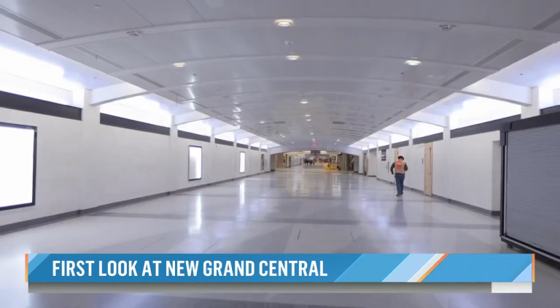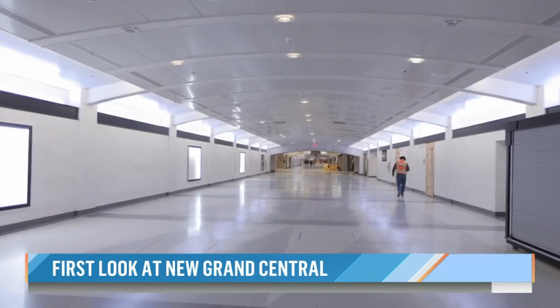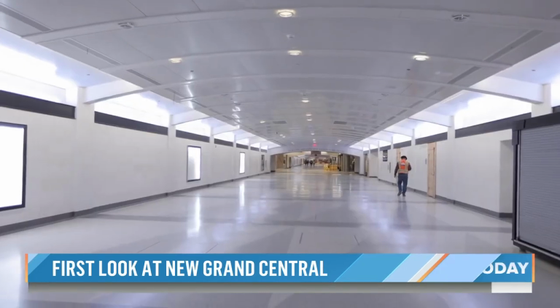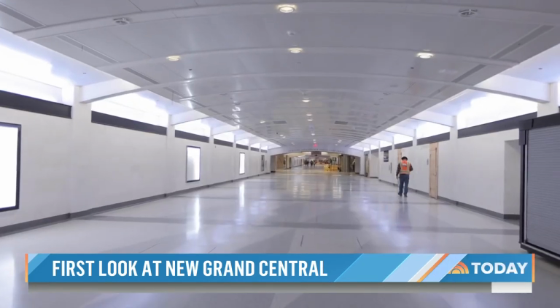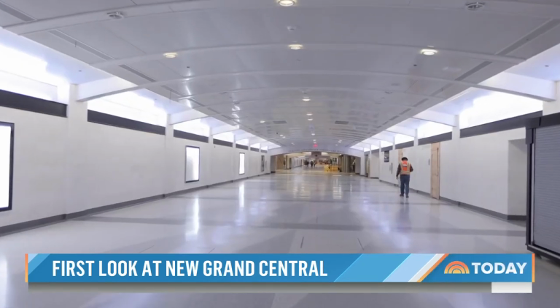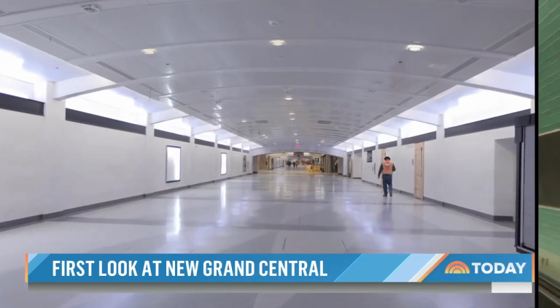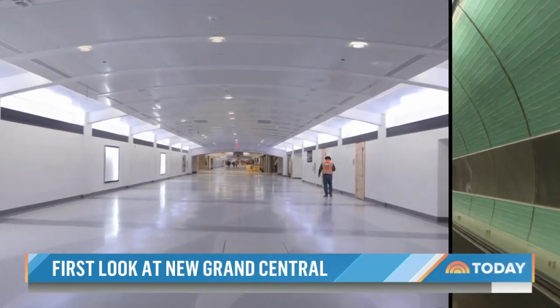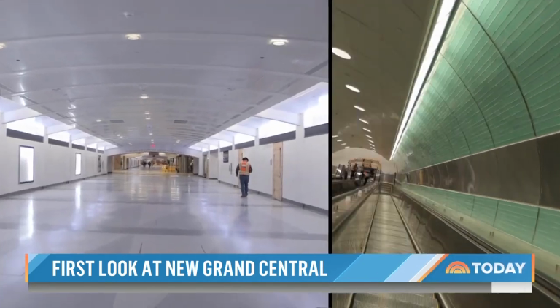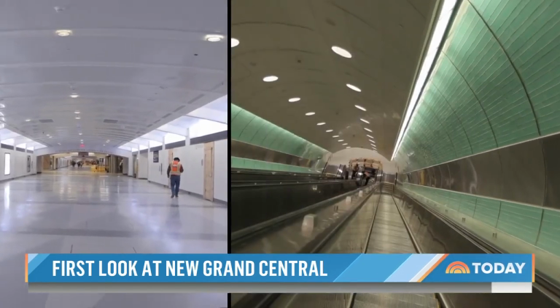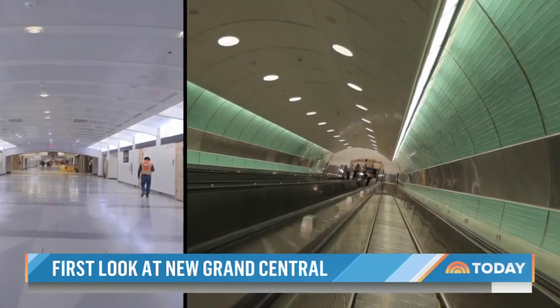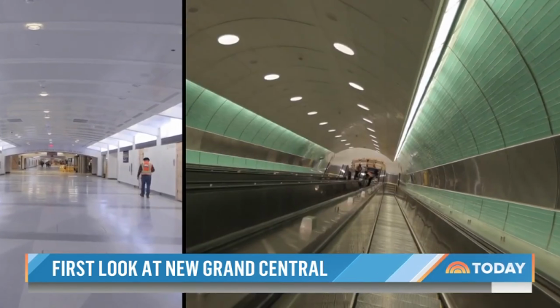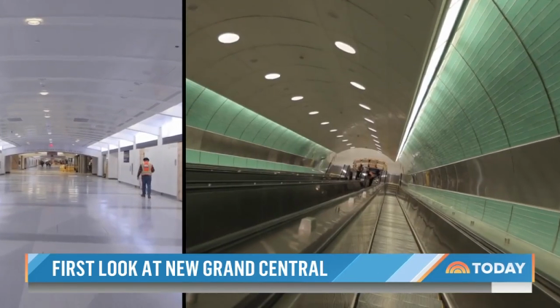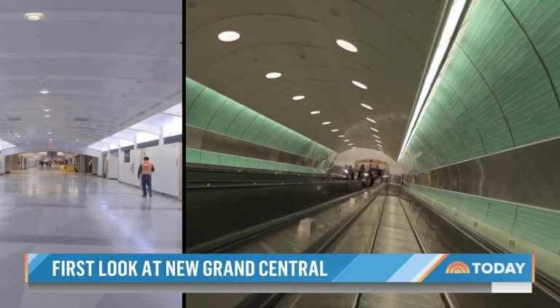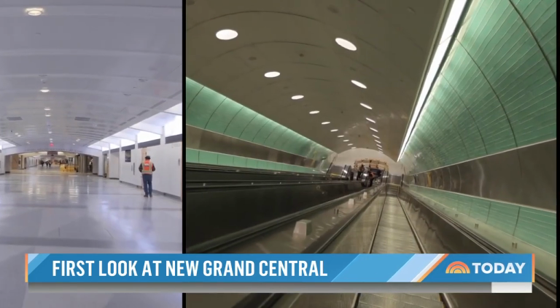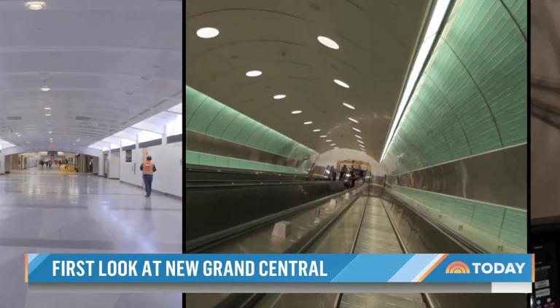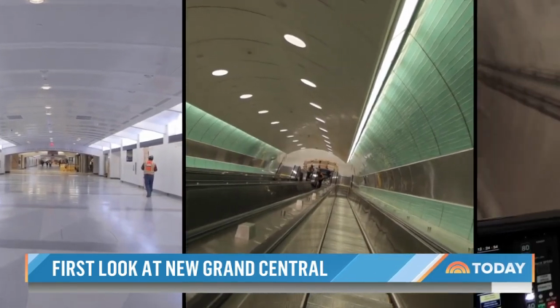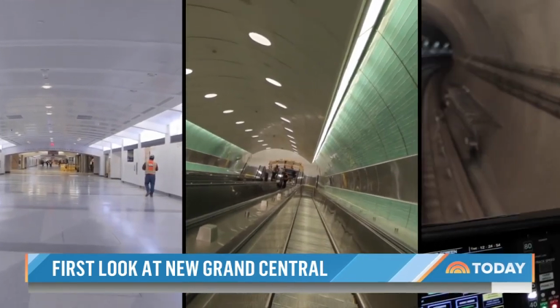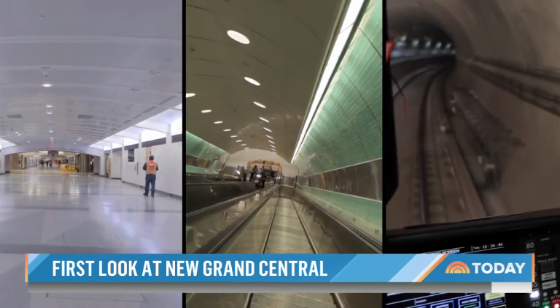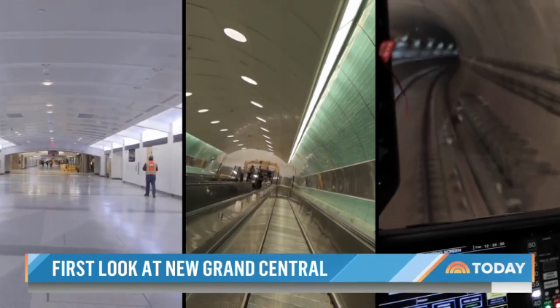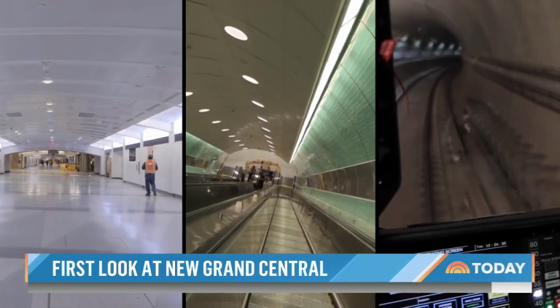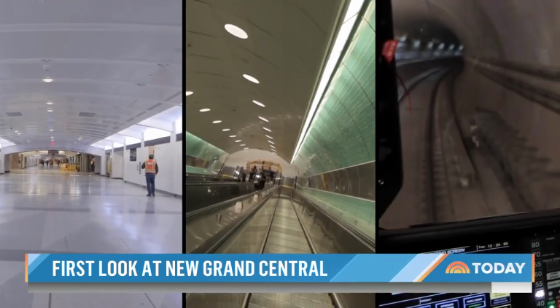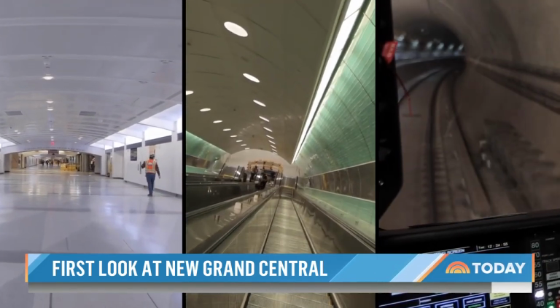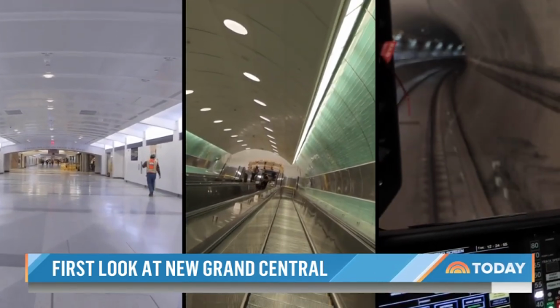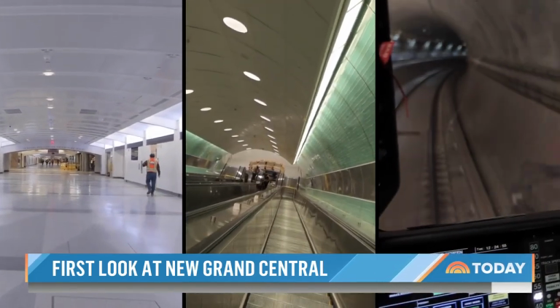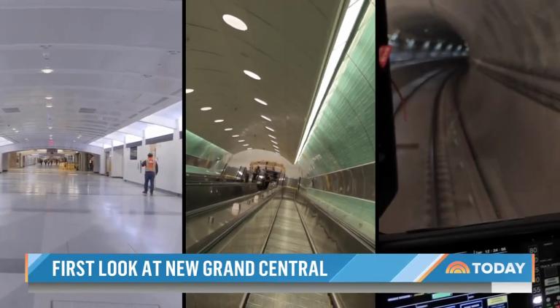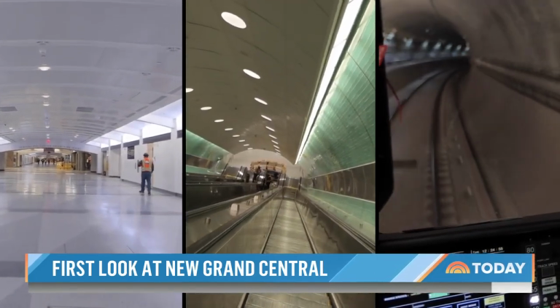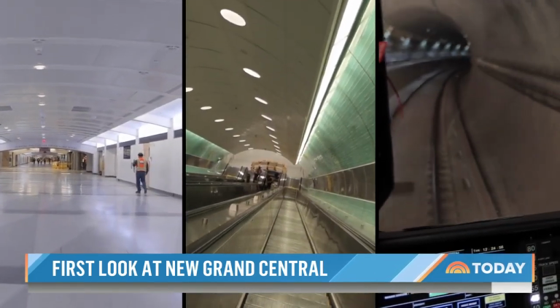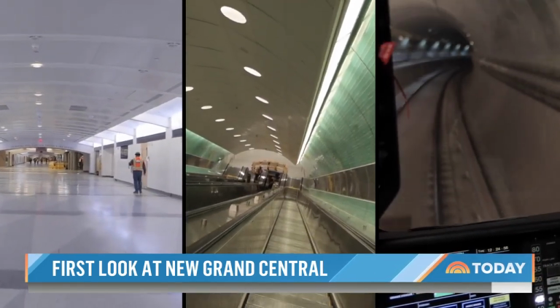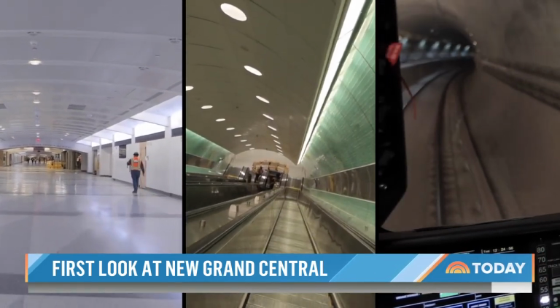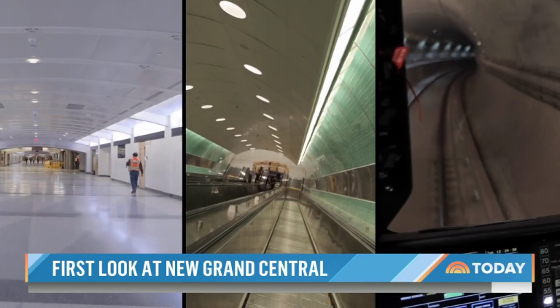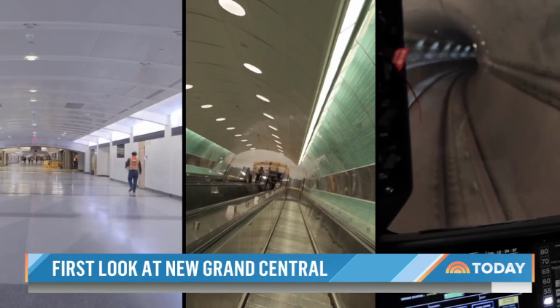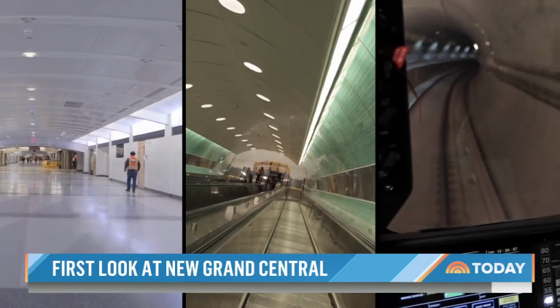Not just a facelift — a new Grand Central for the next 100 years and beyond.